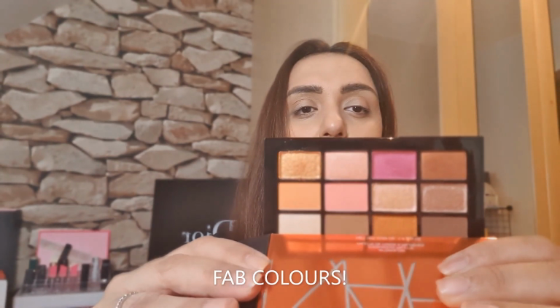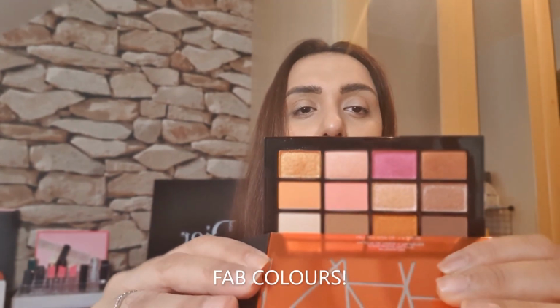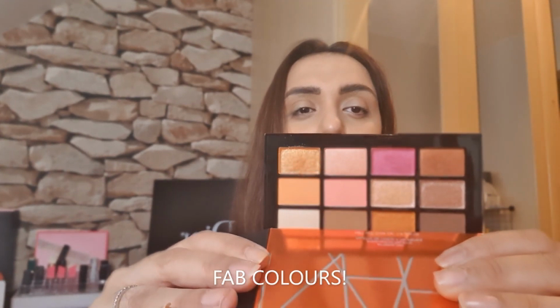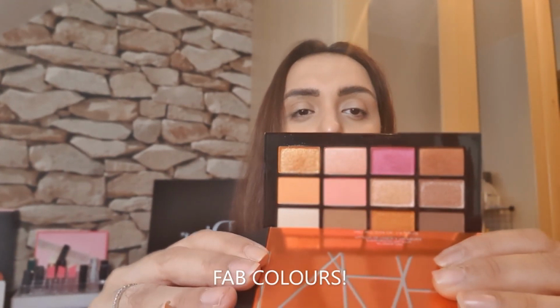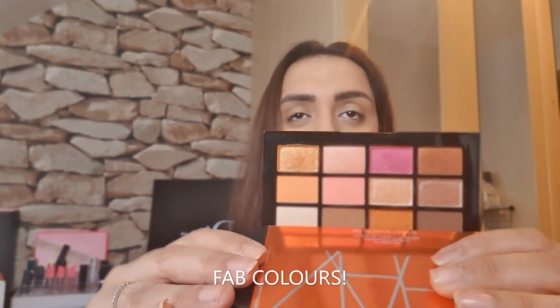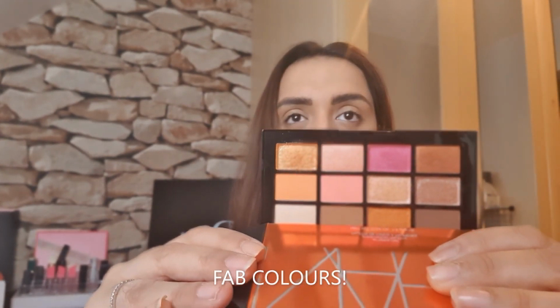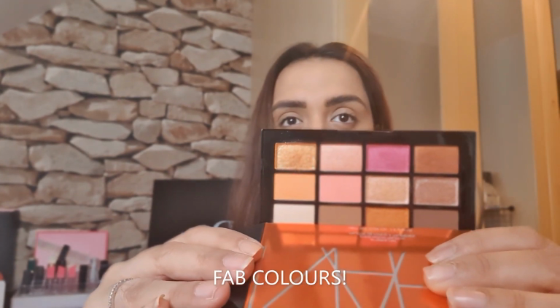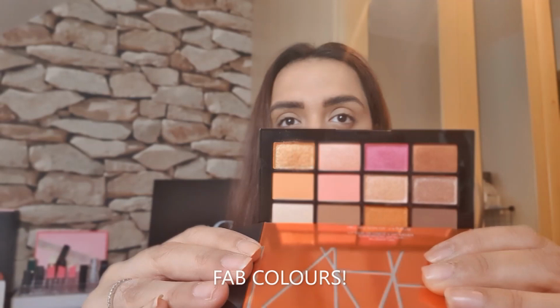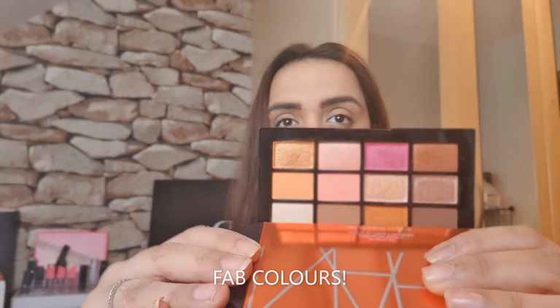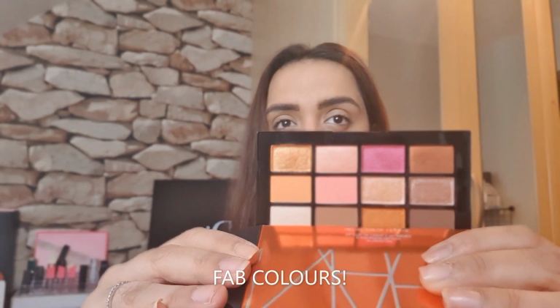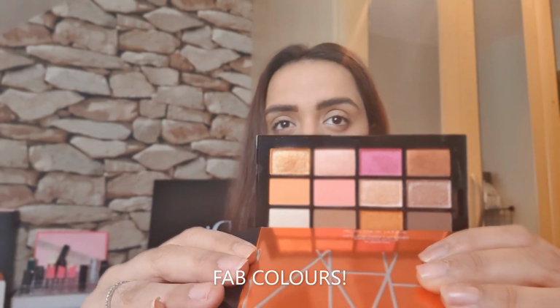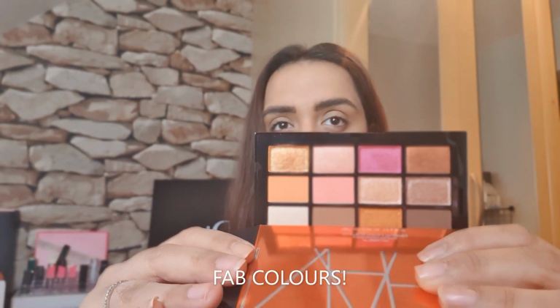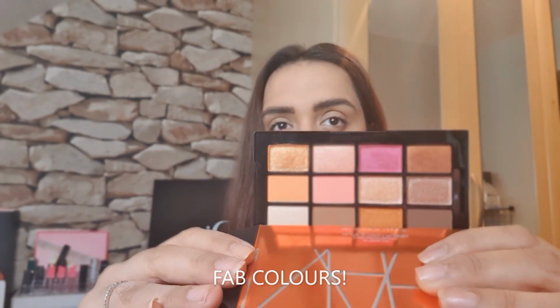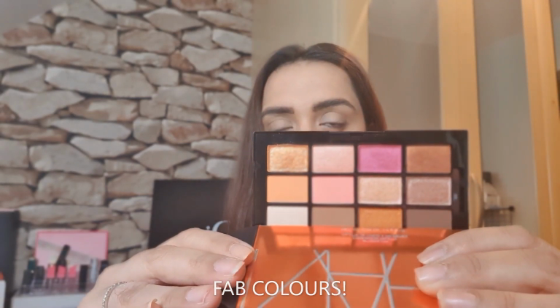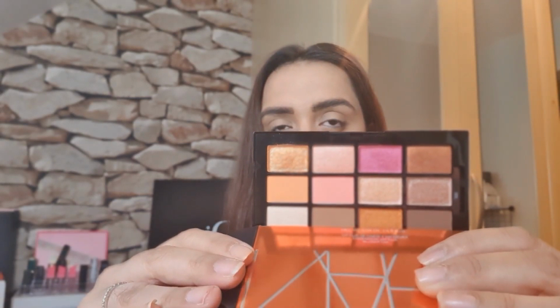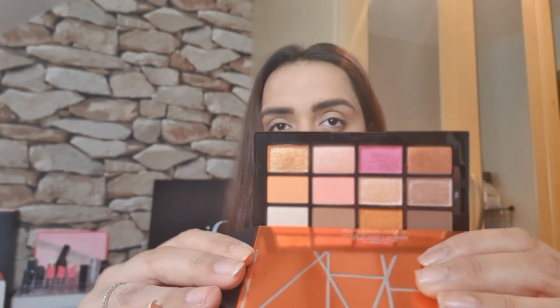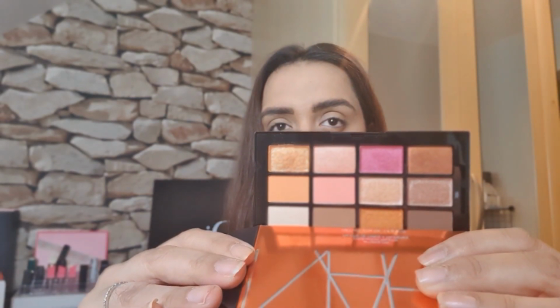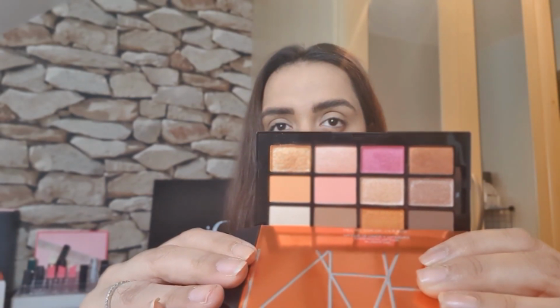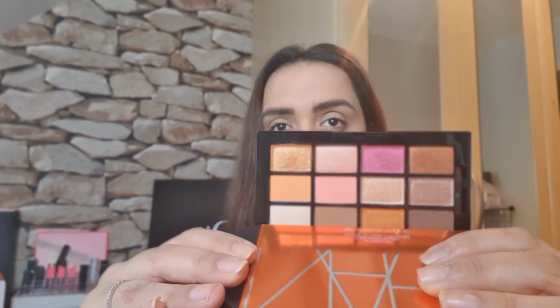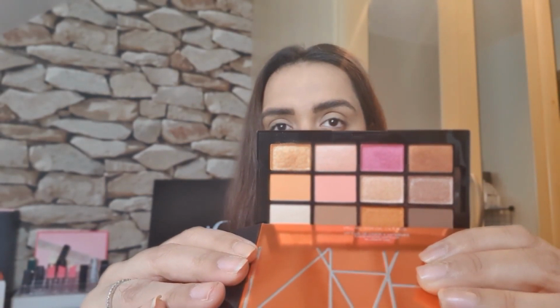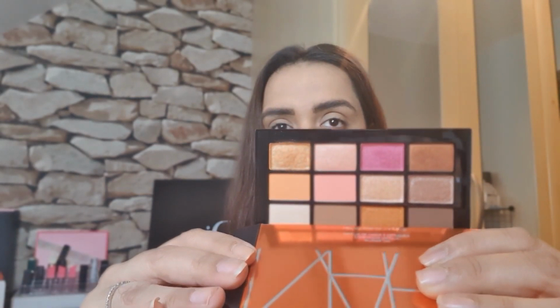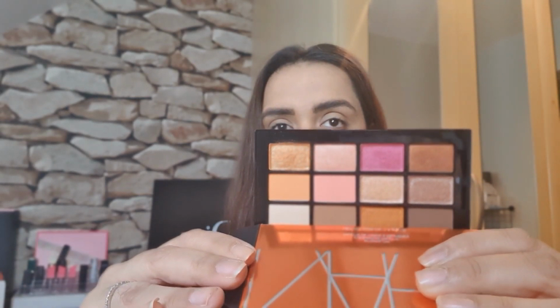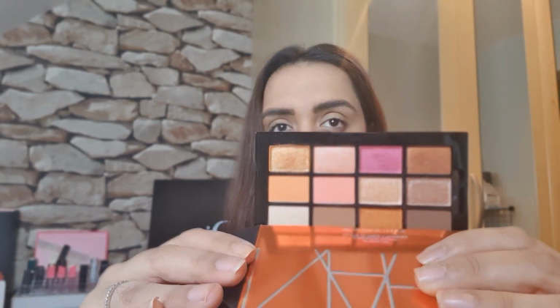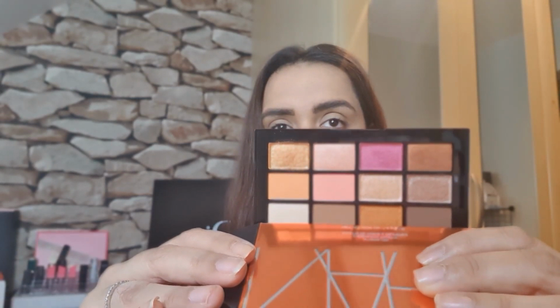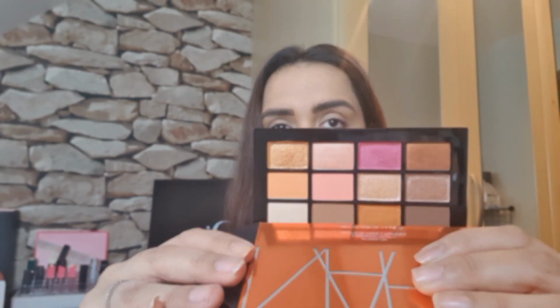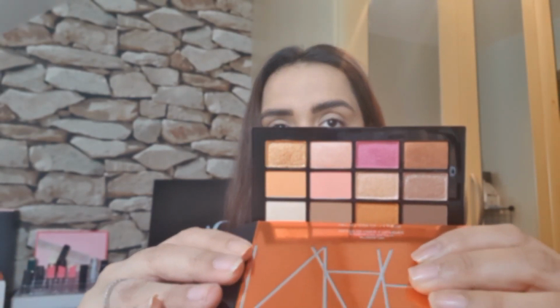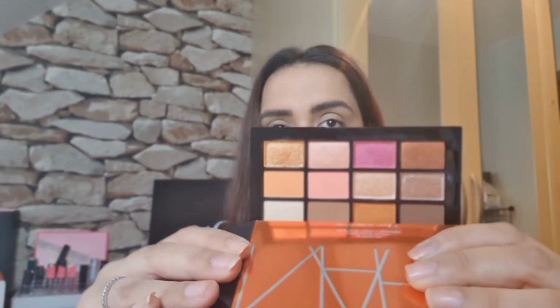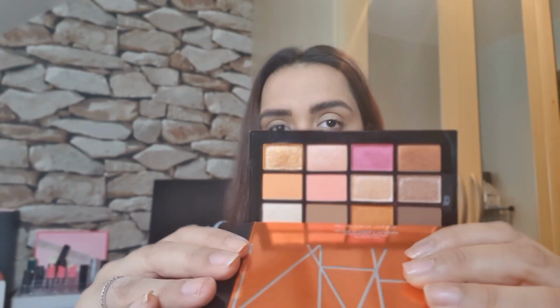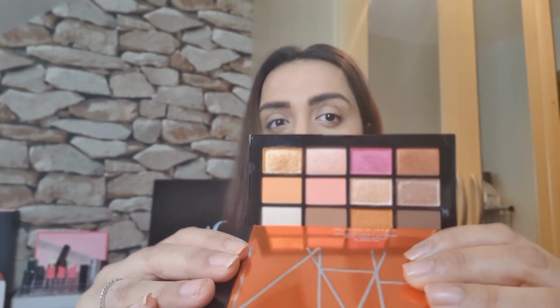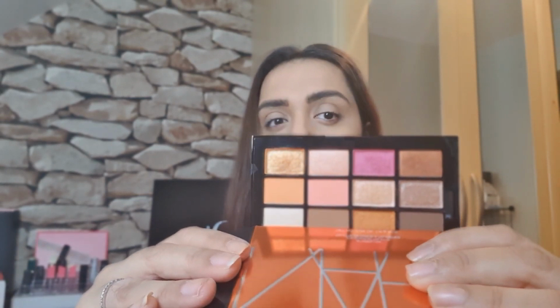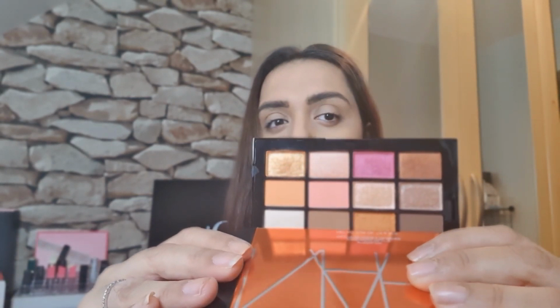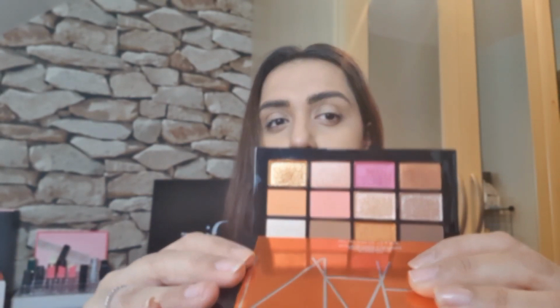The 12 shades can be used for bridal, Asian bridal, every day. You've got some nice nudes and browns there.